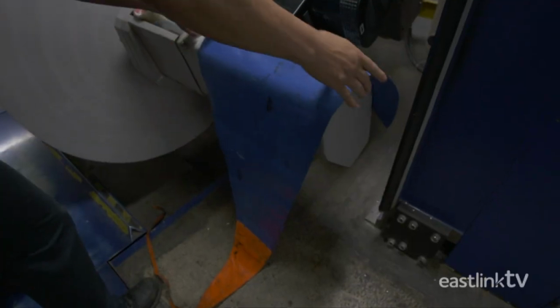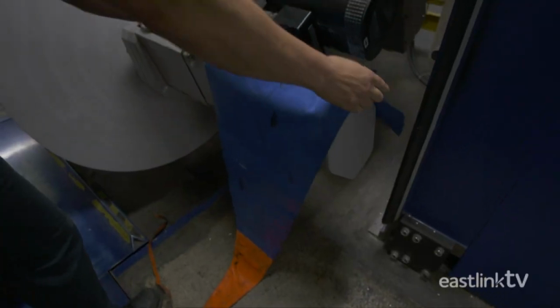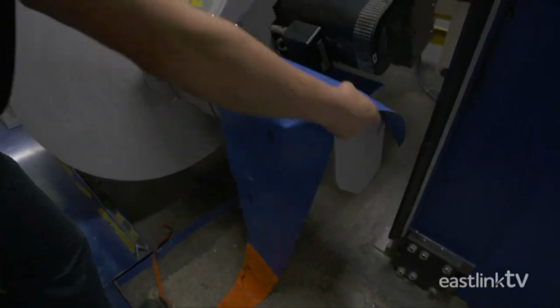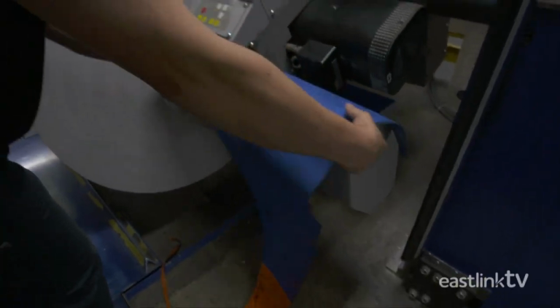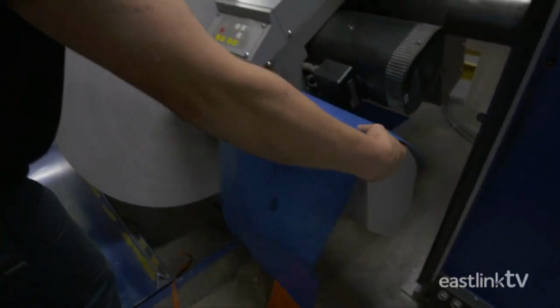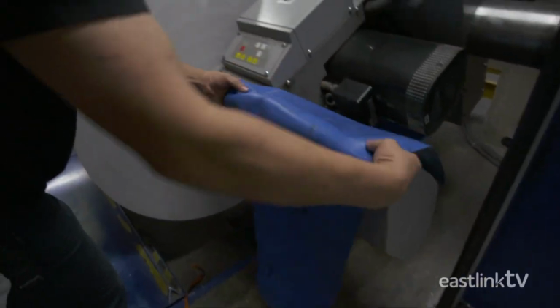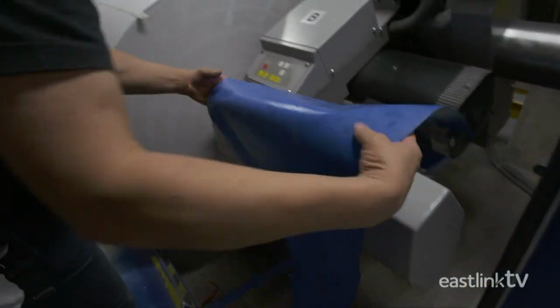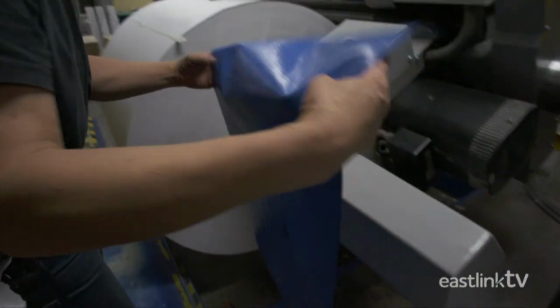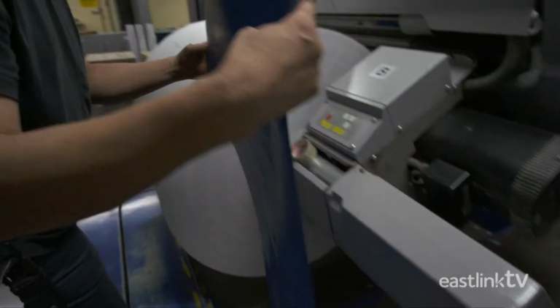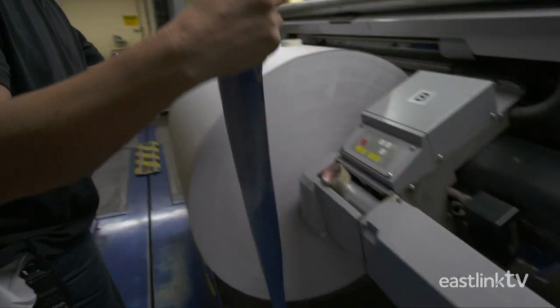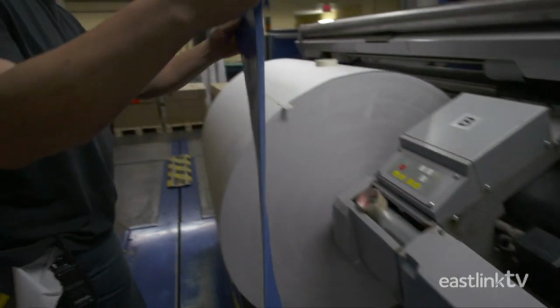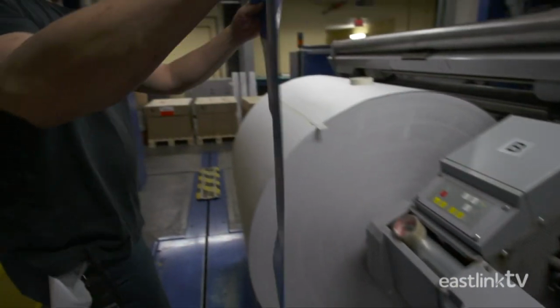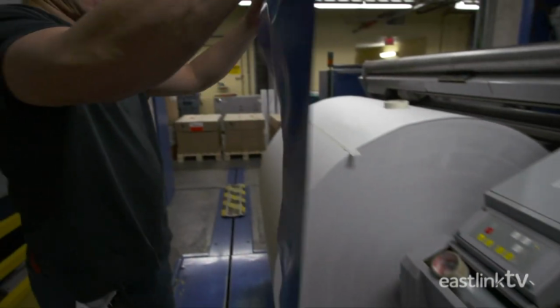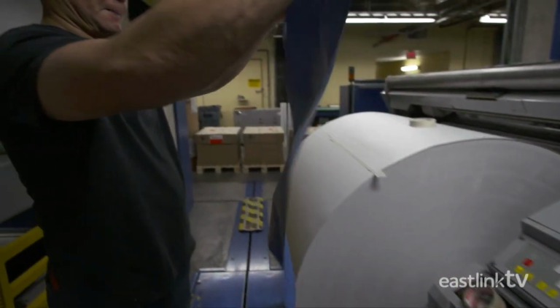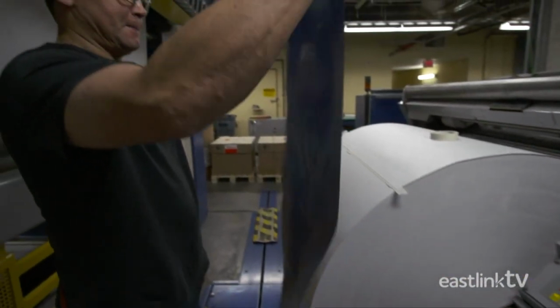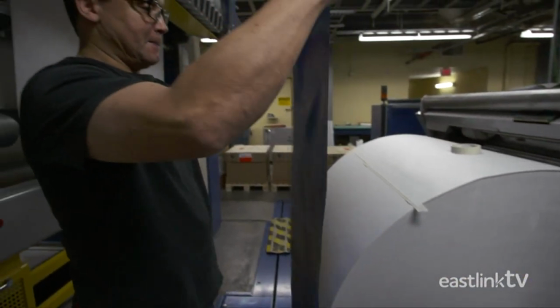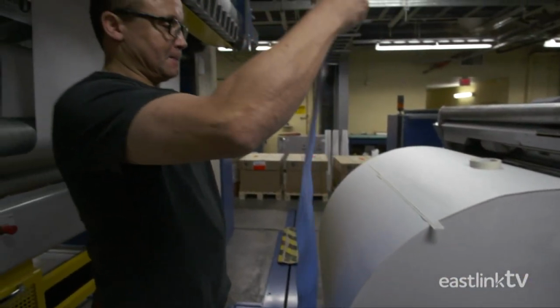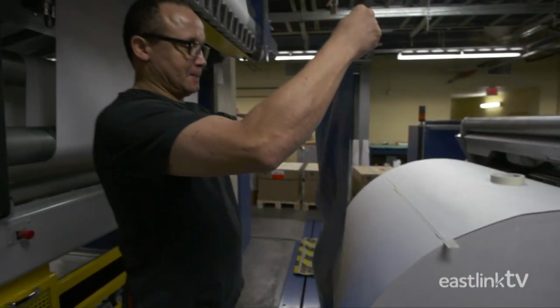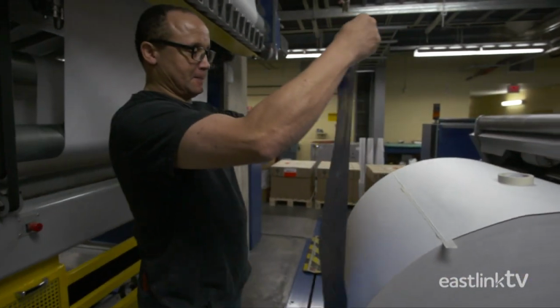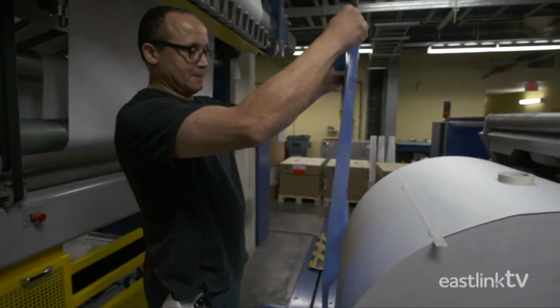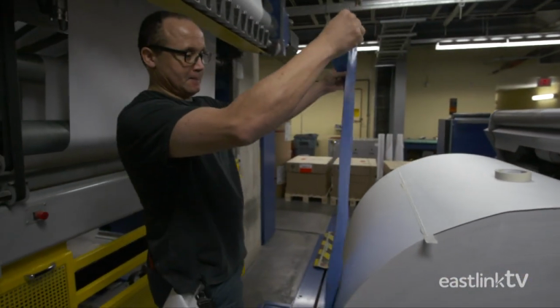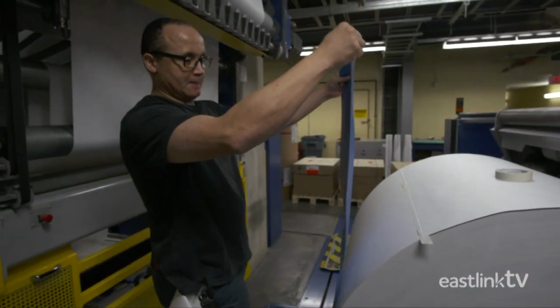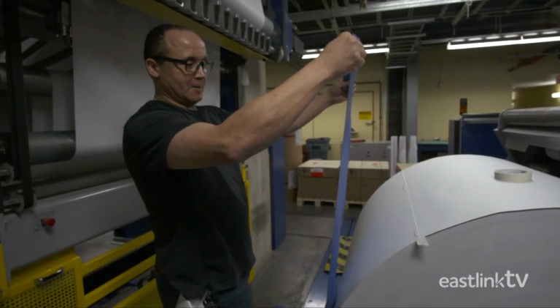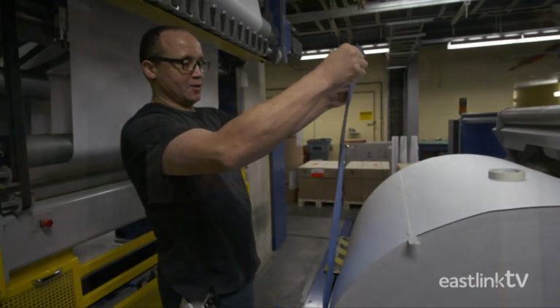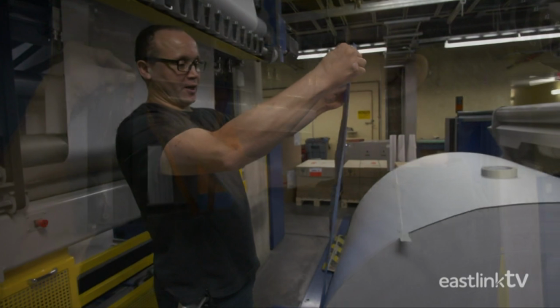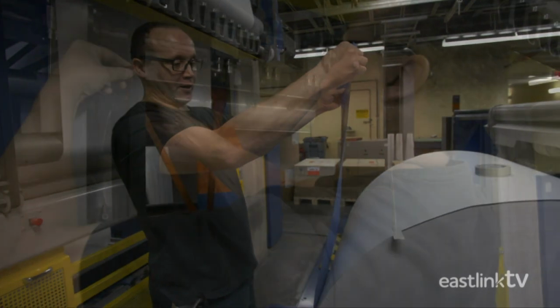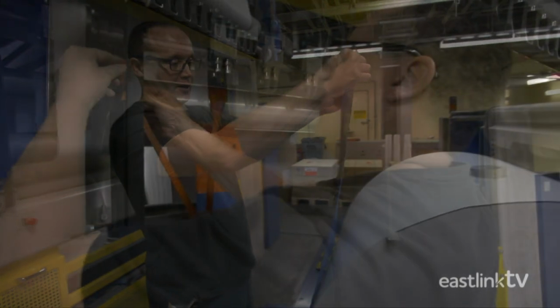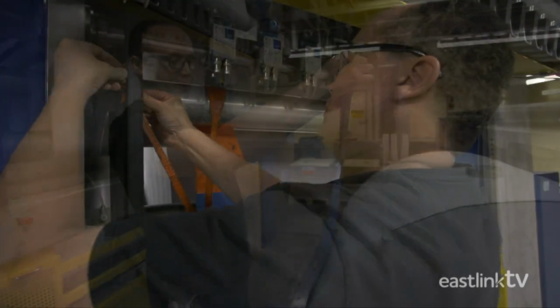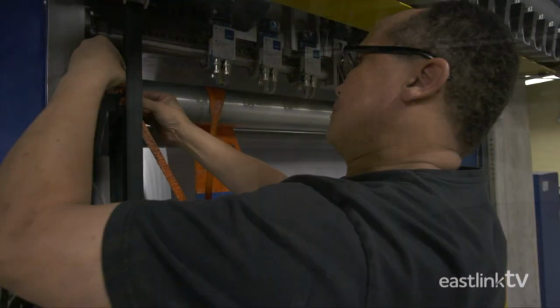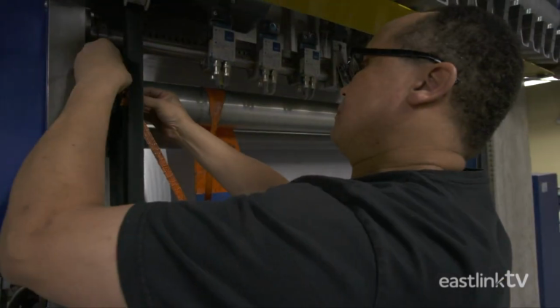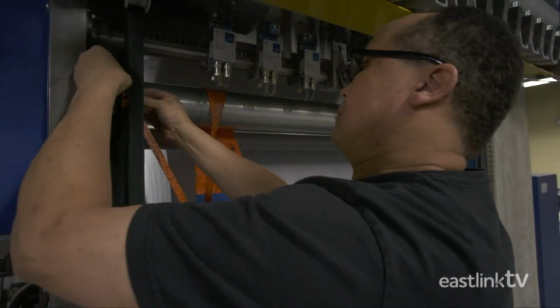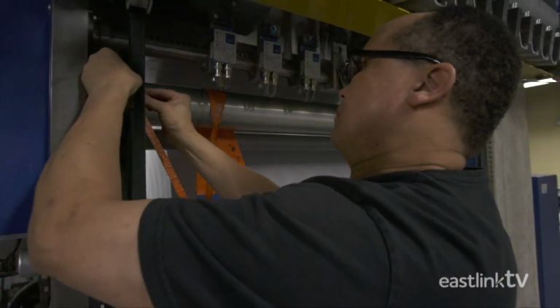A kite is used to thread the paper onto the press. This is called webbing the press.